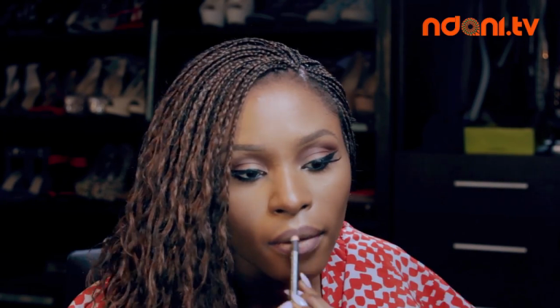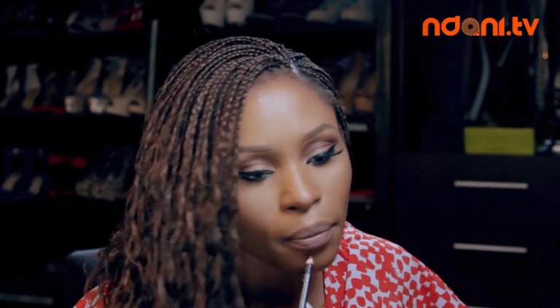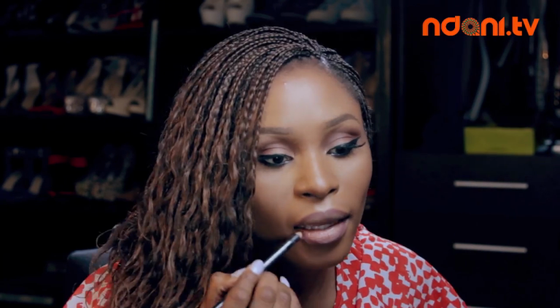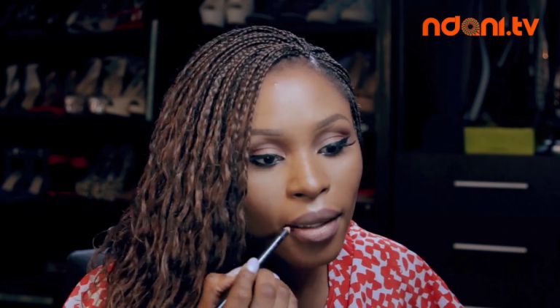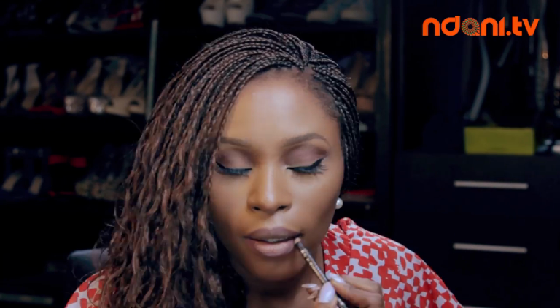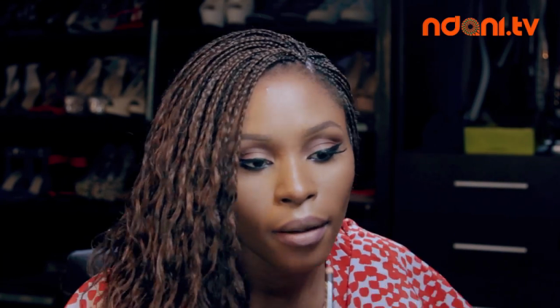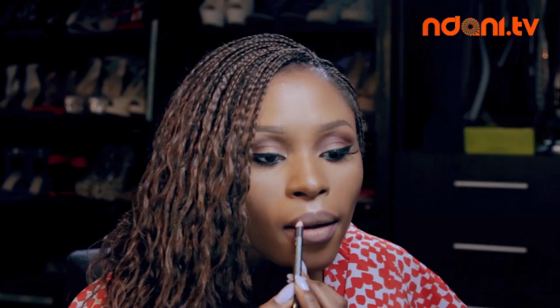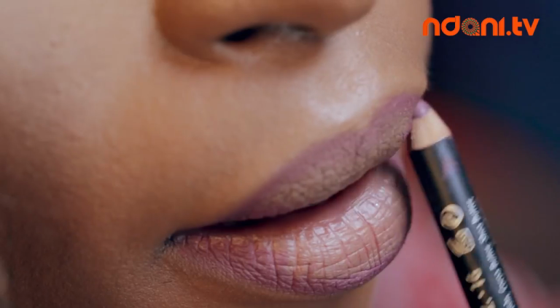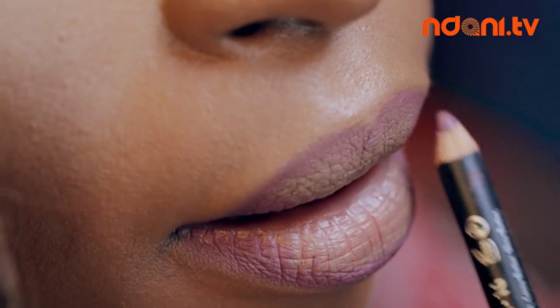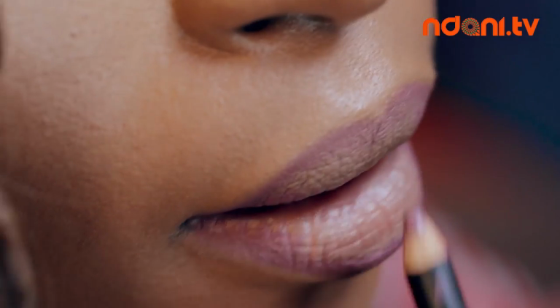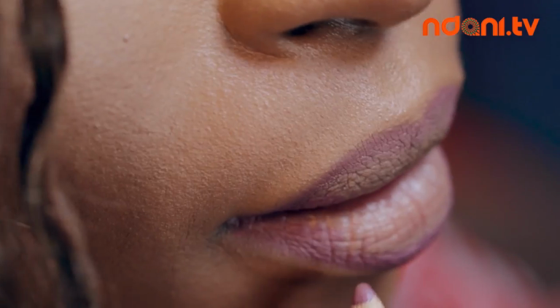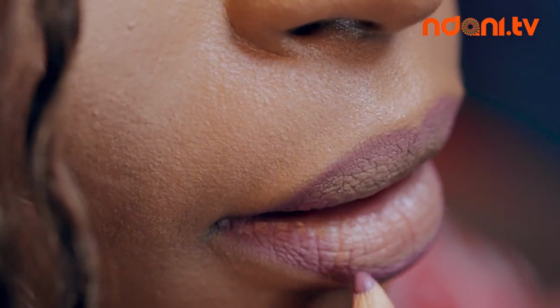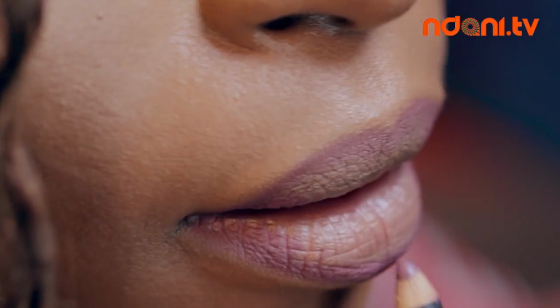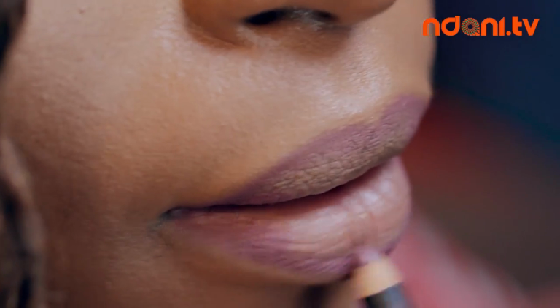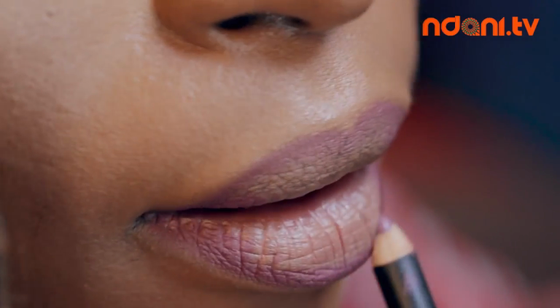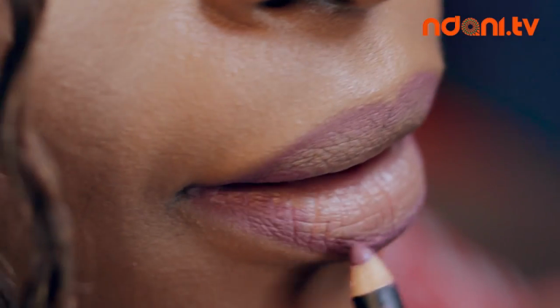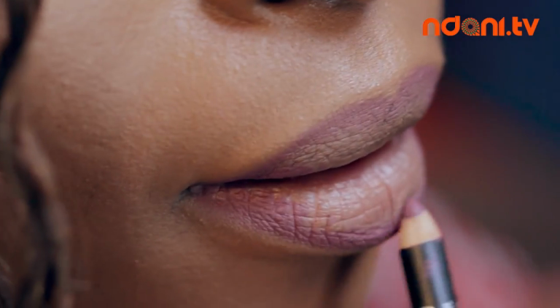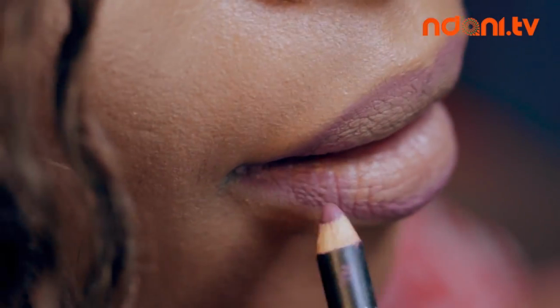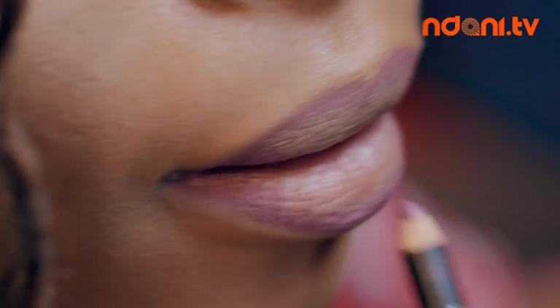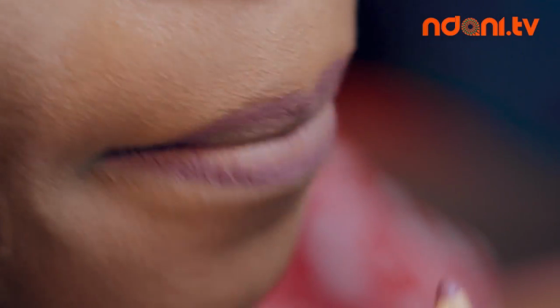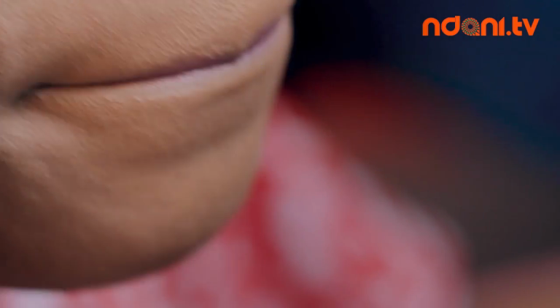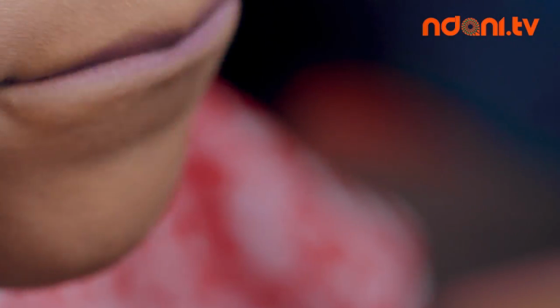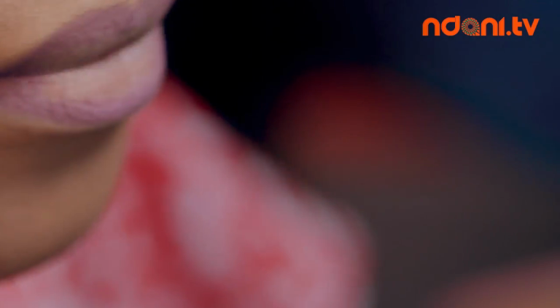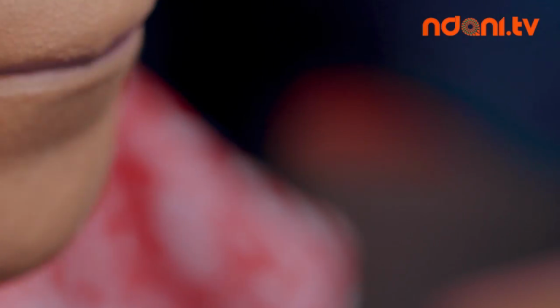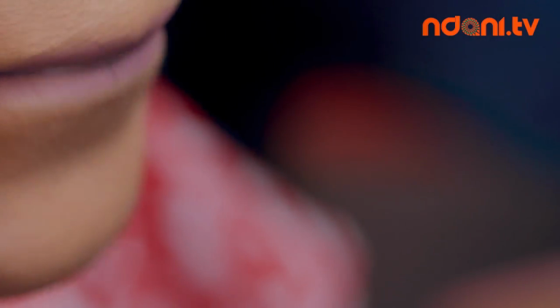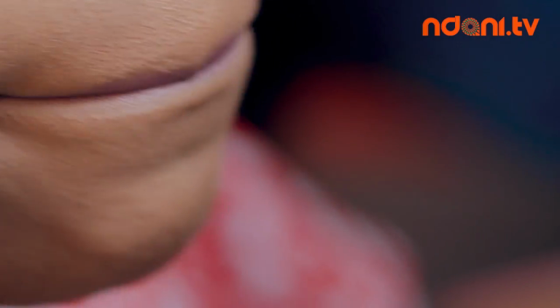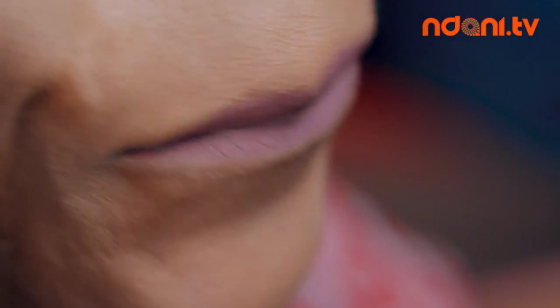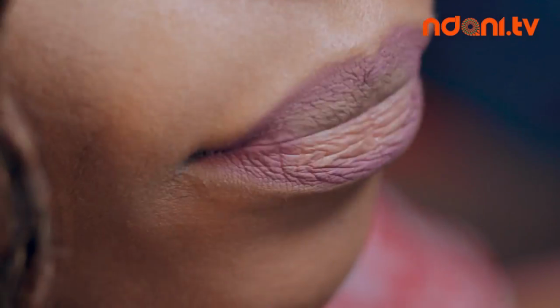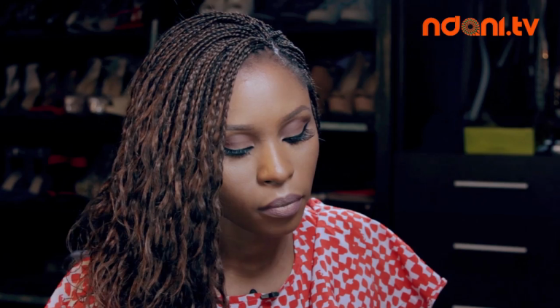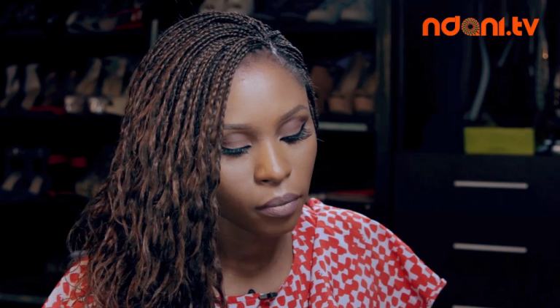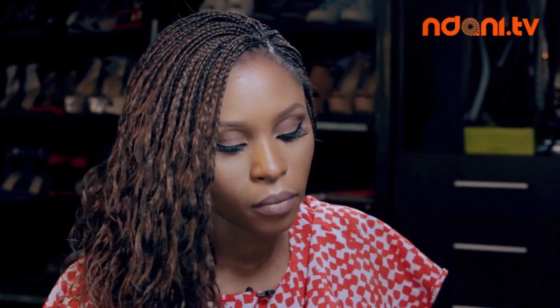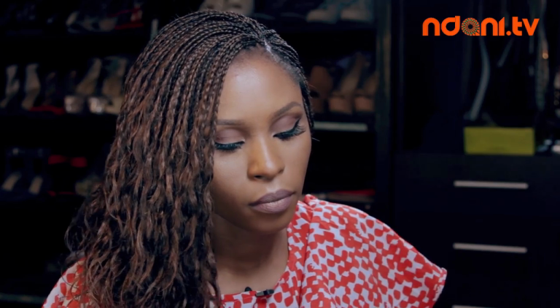Start by lining your lips as evenly as possible. With the same lip pencil, fill in the inside of your lips very softly.